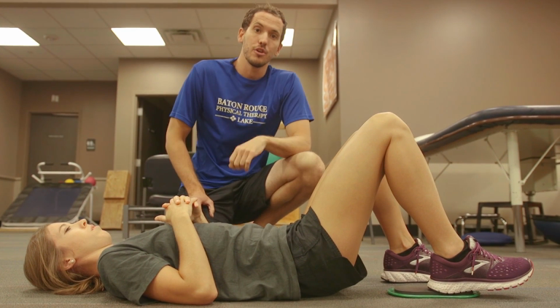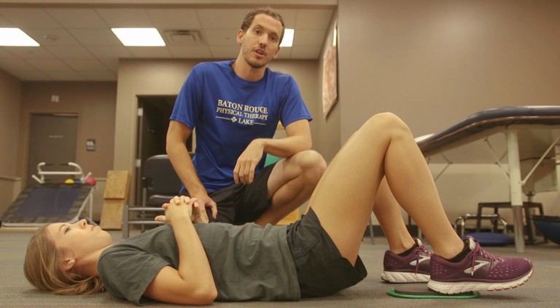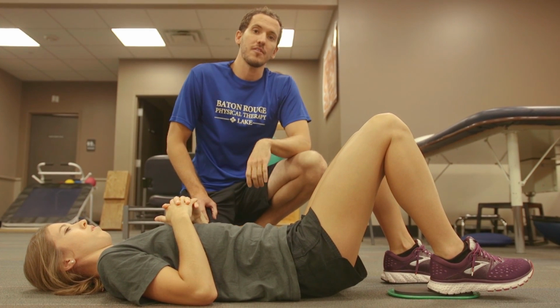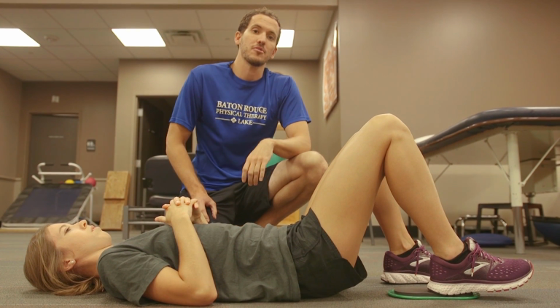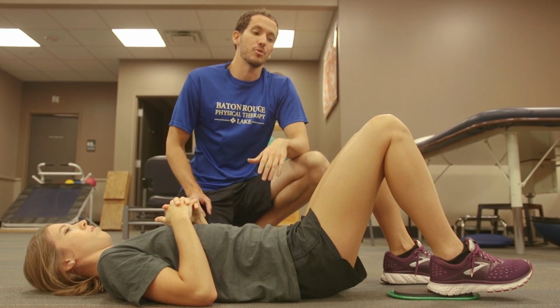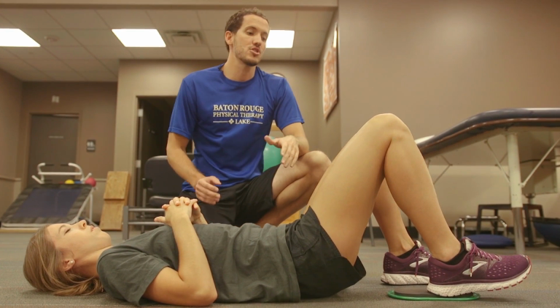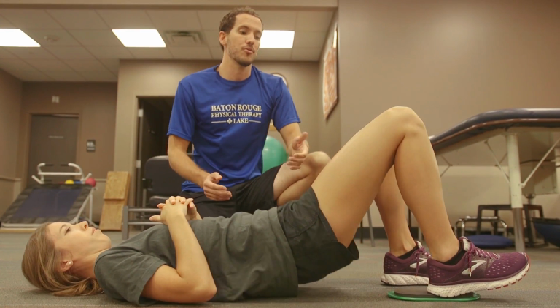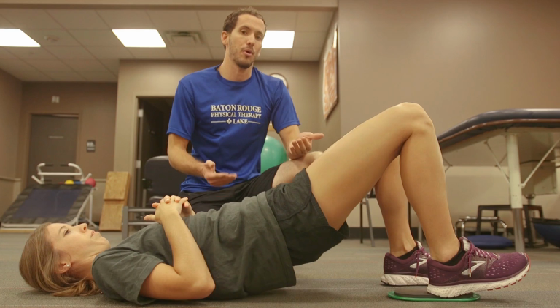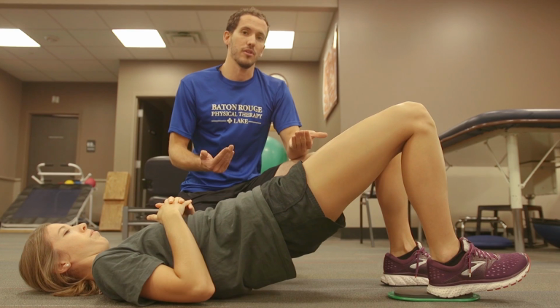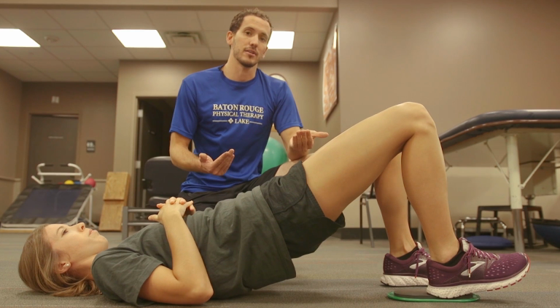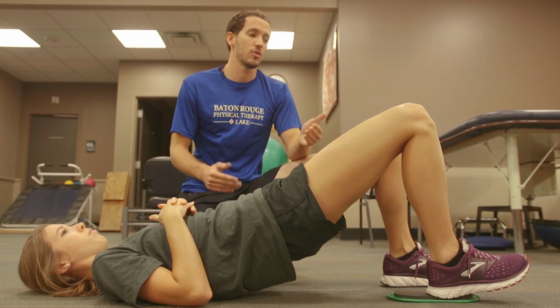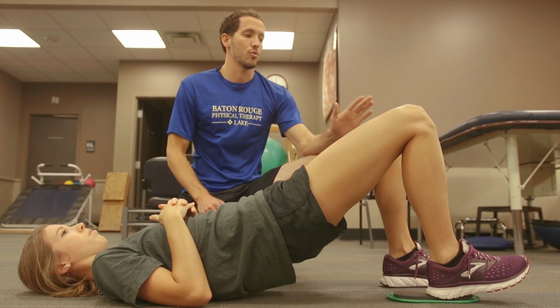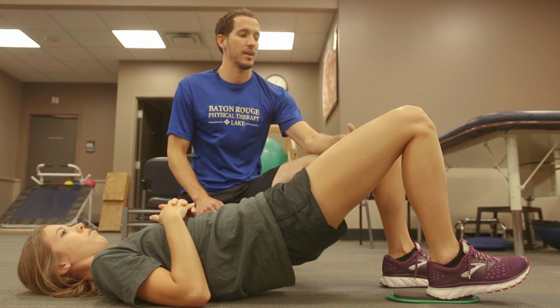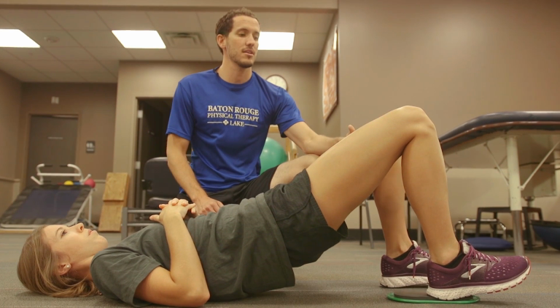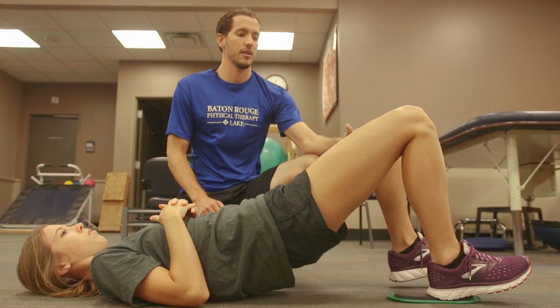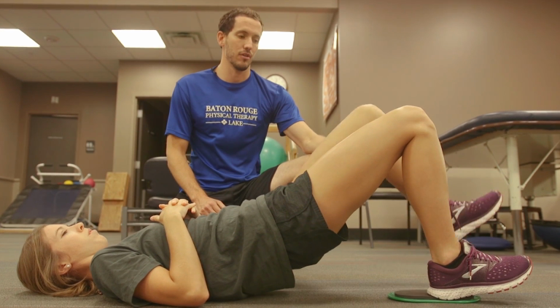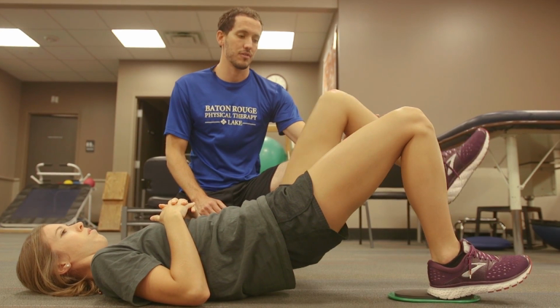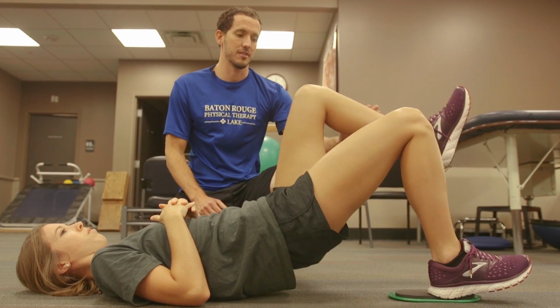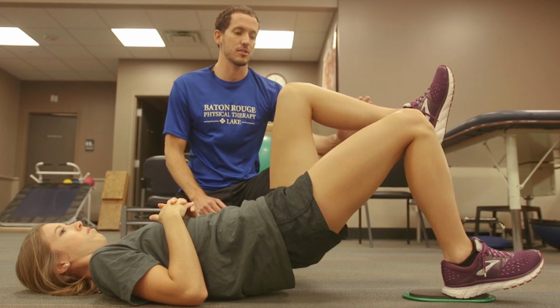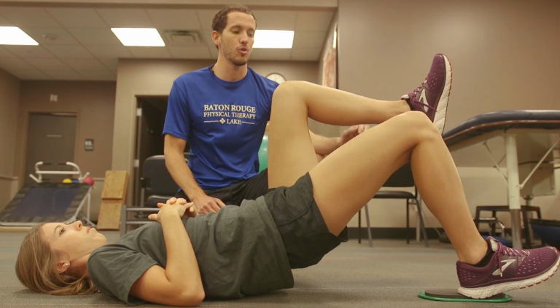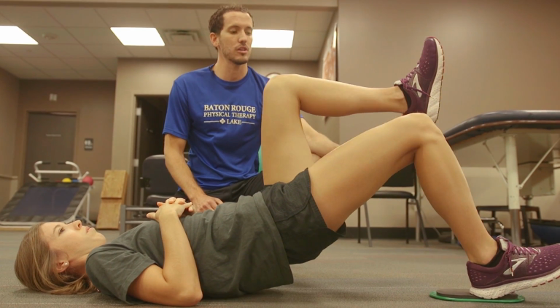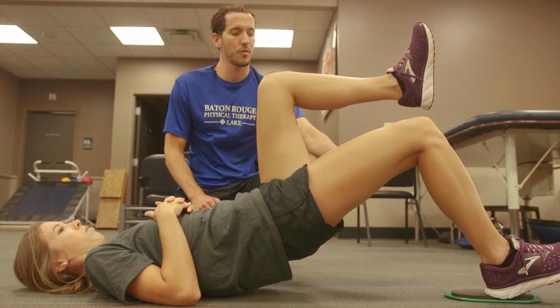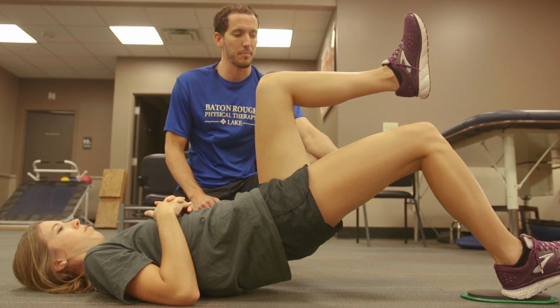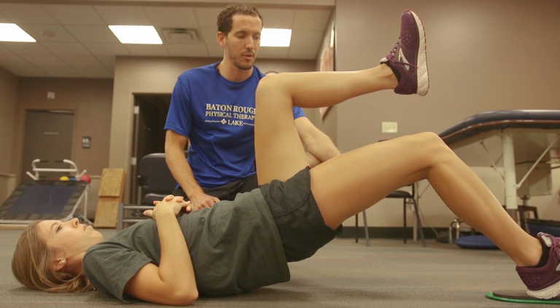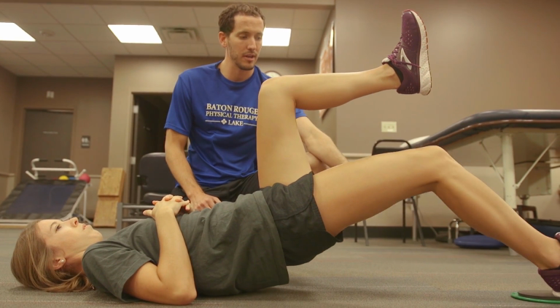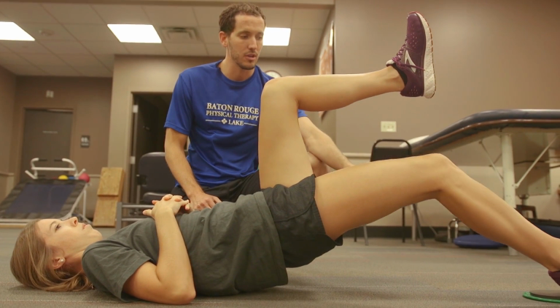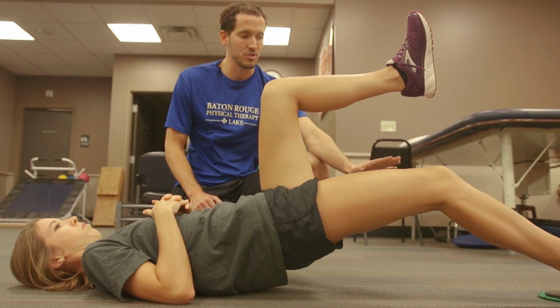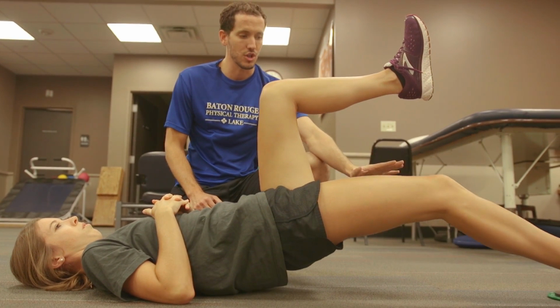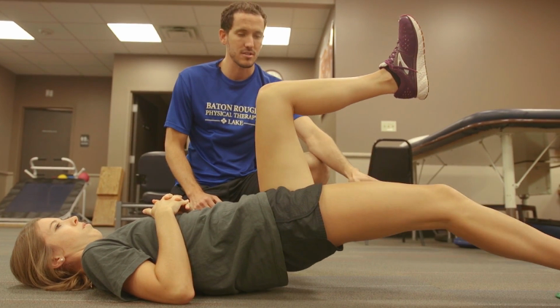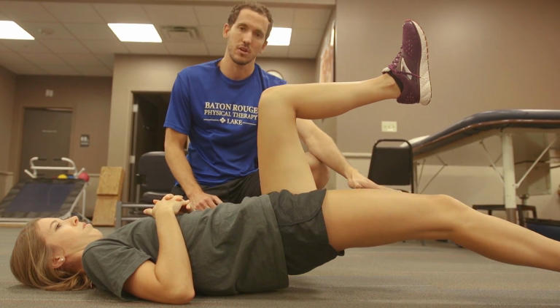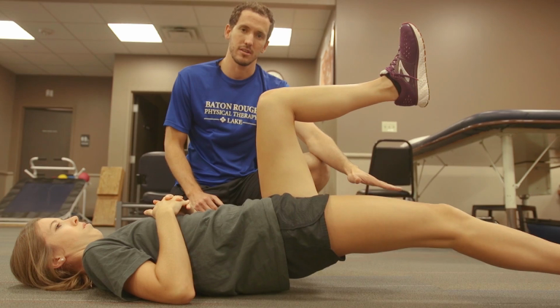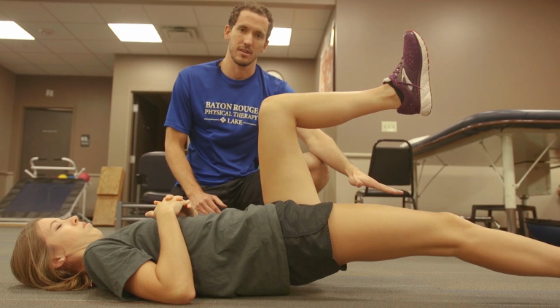You're going to have the patient bridge up onto both legs, raise the uninvolved leg, and then slowly lower their body weight using just the targeted leg.